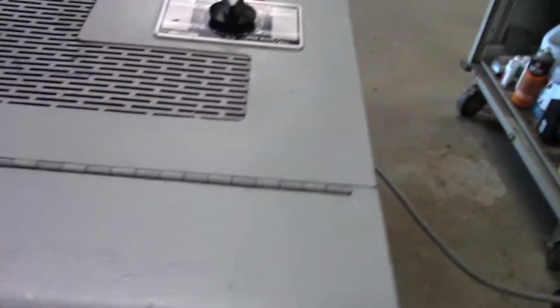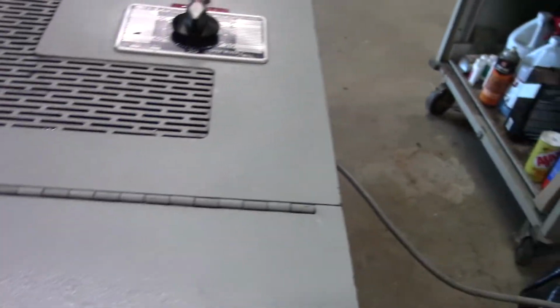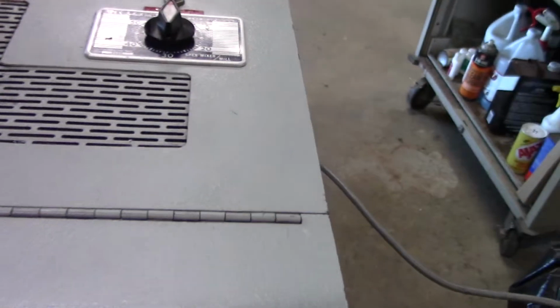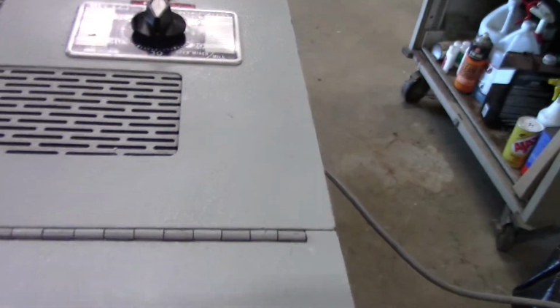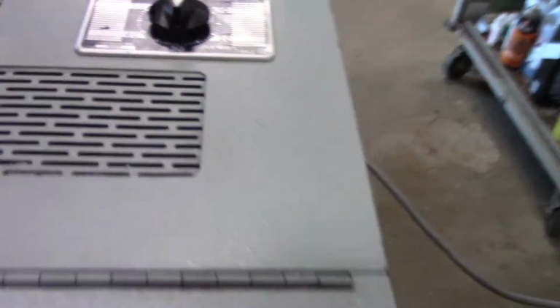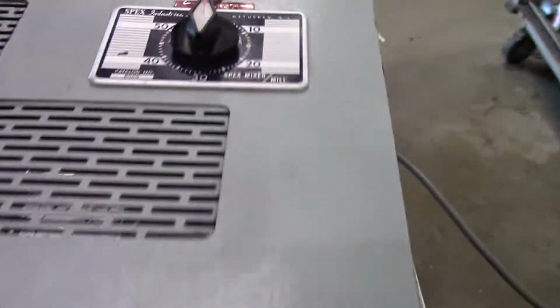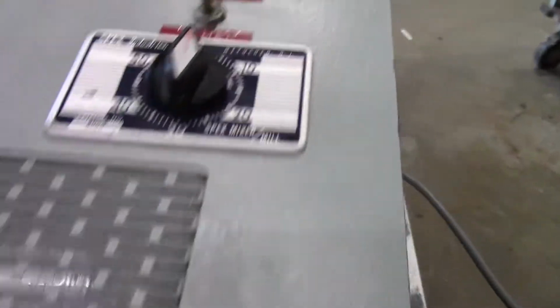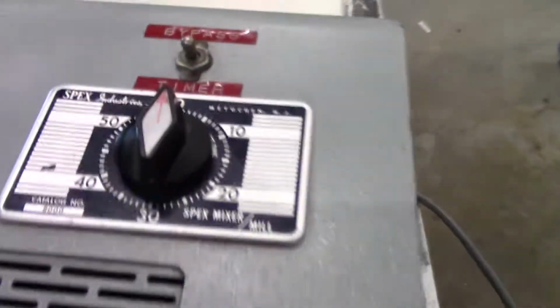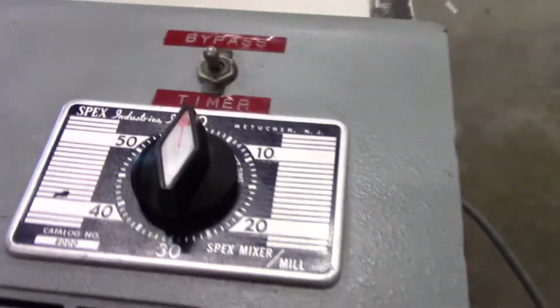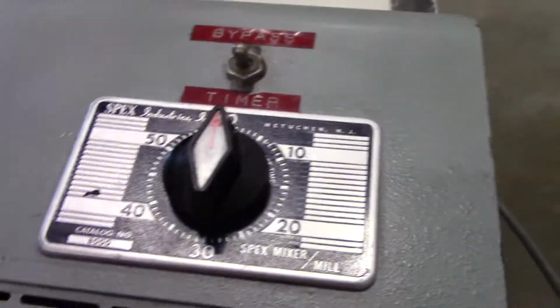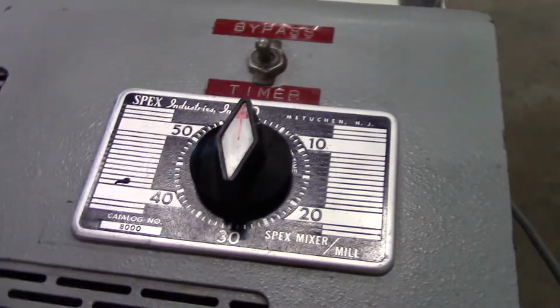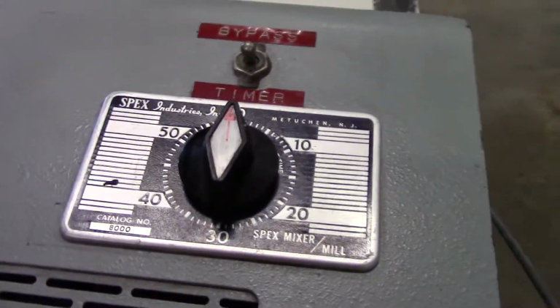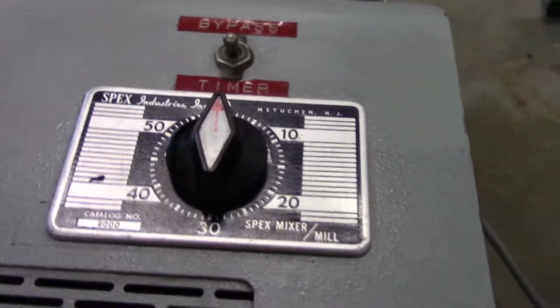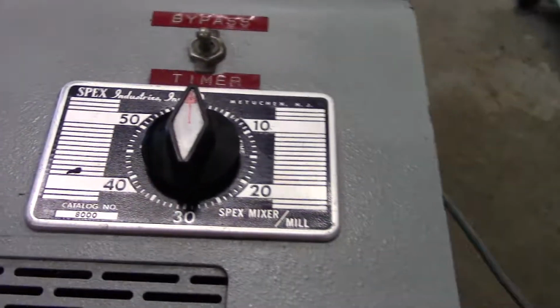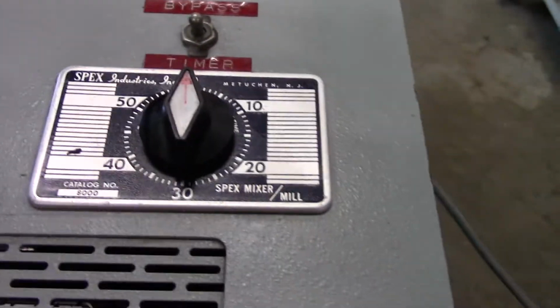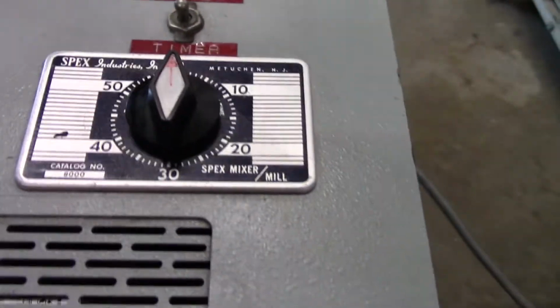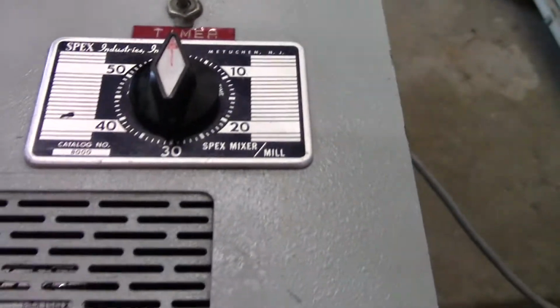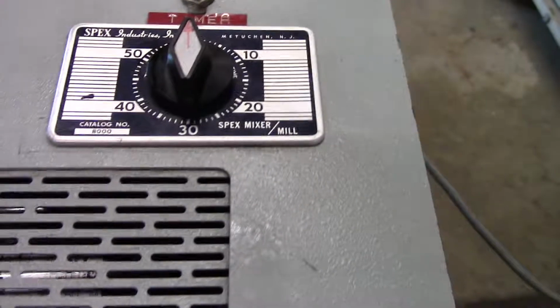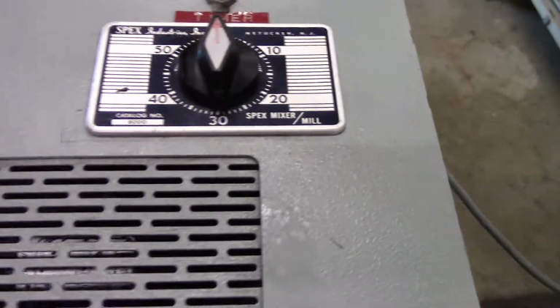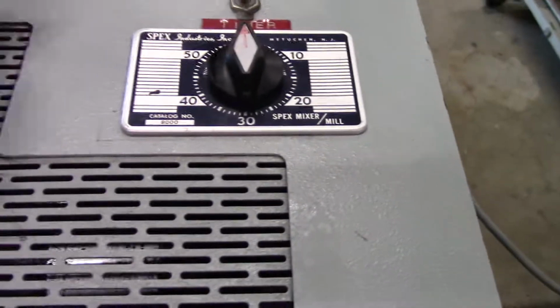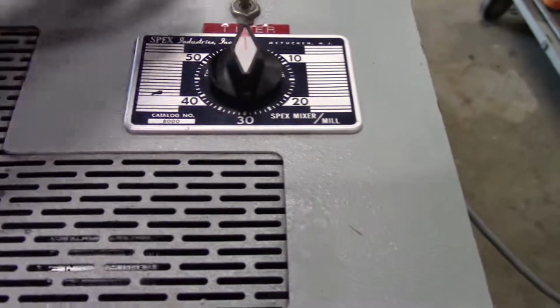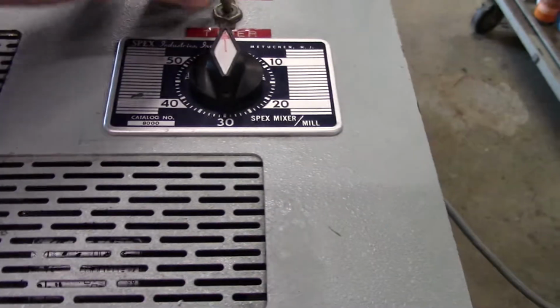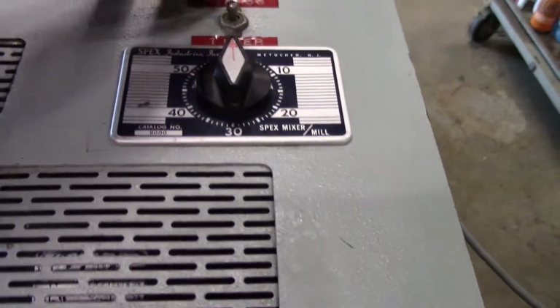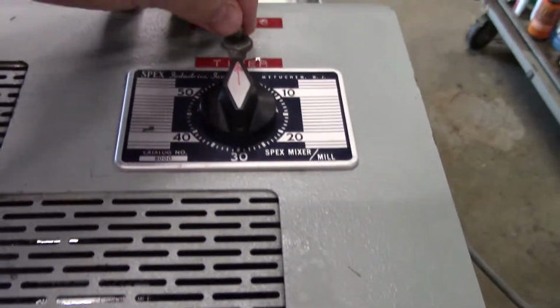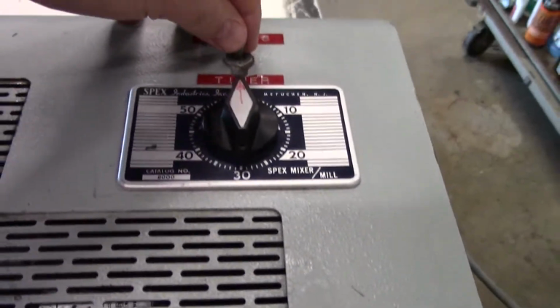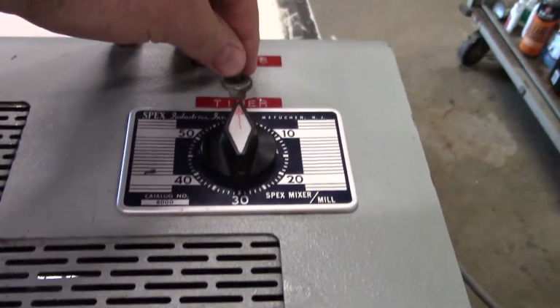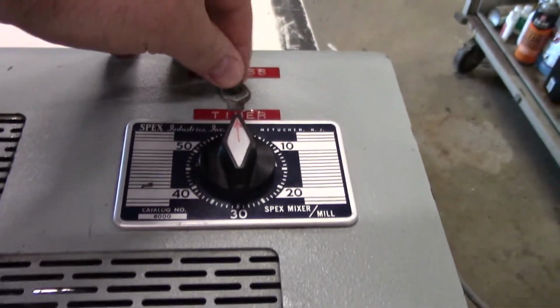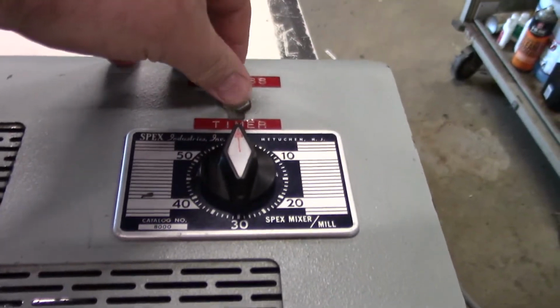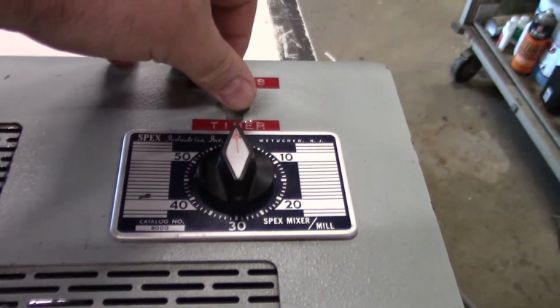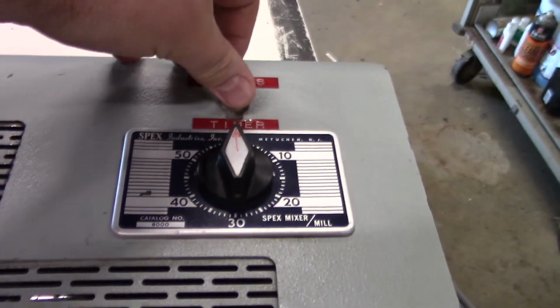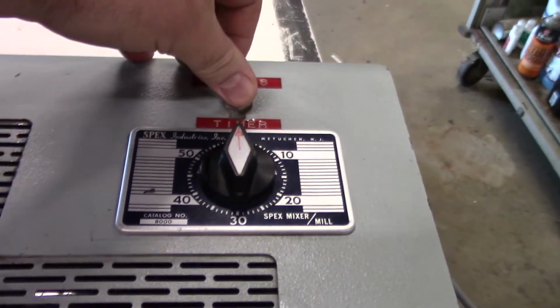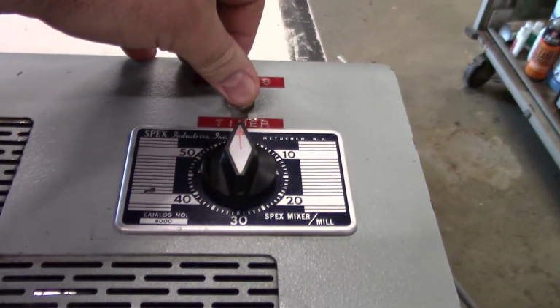It has a 60-minute timer. It also has a bypass to the timer.